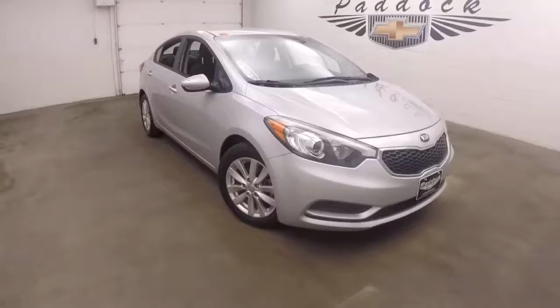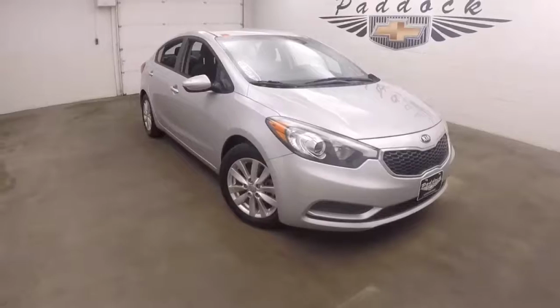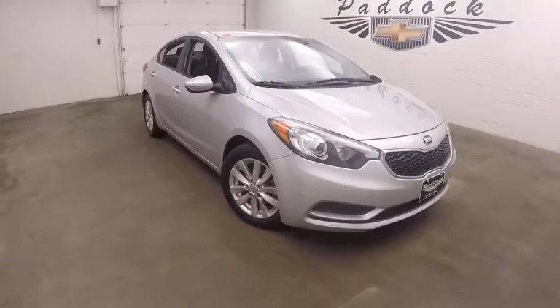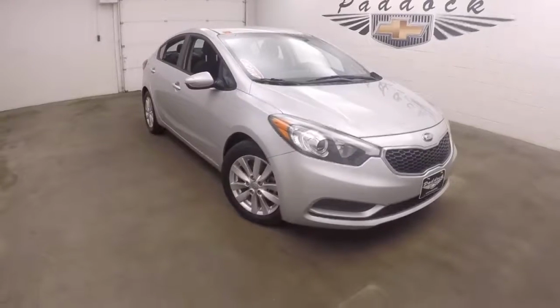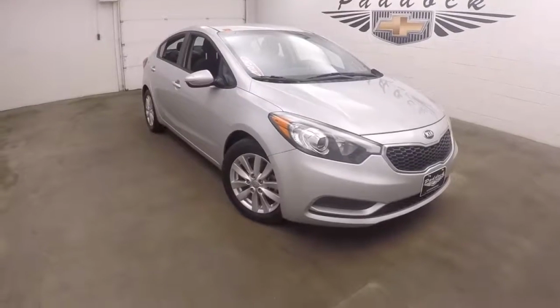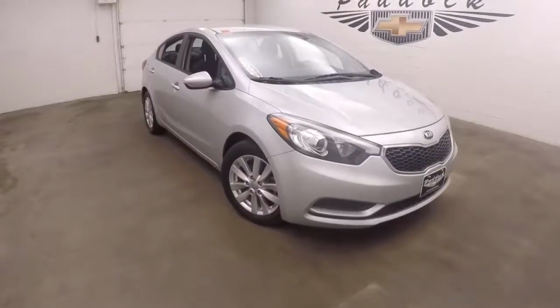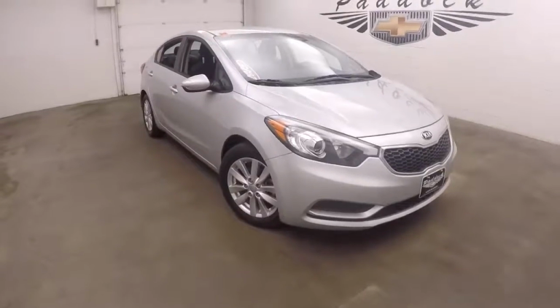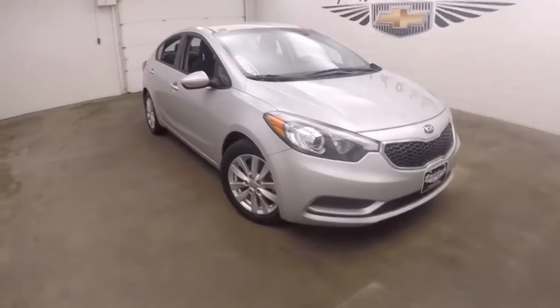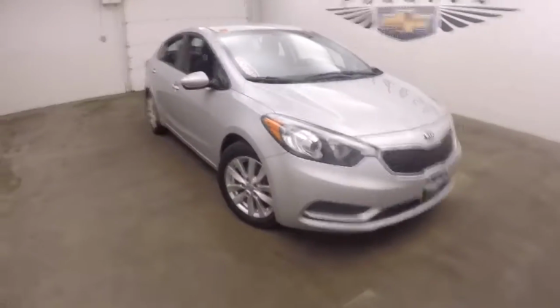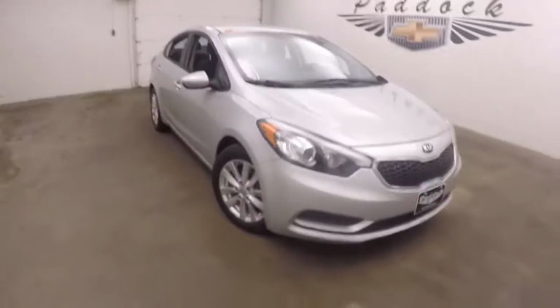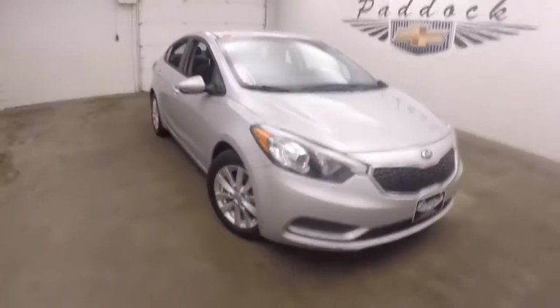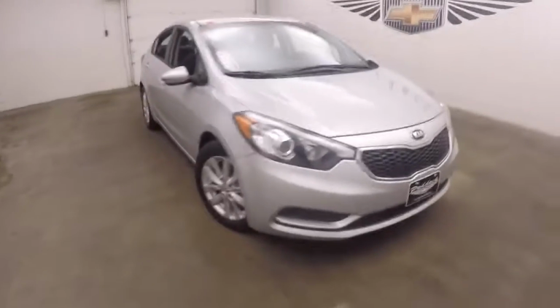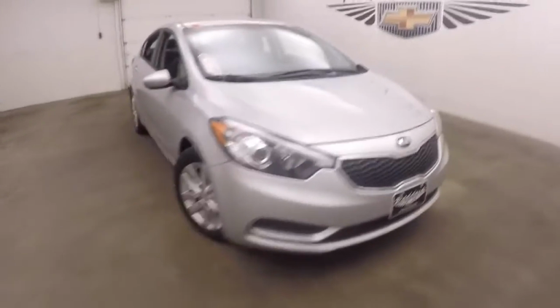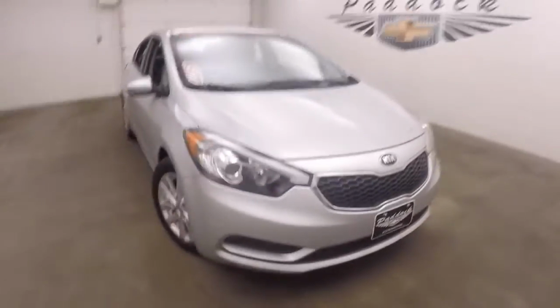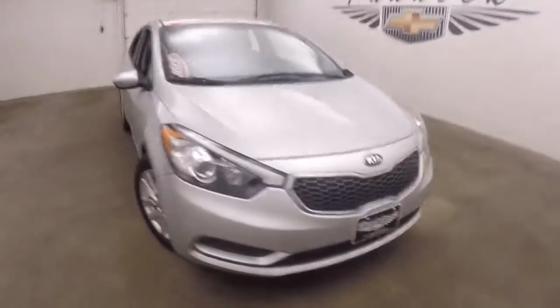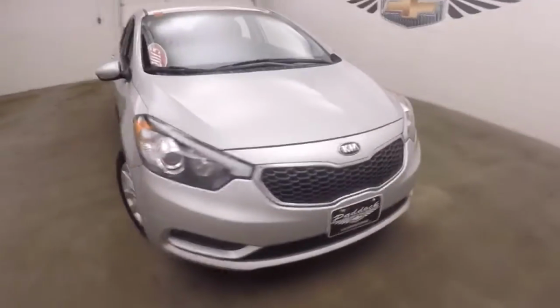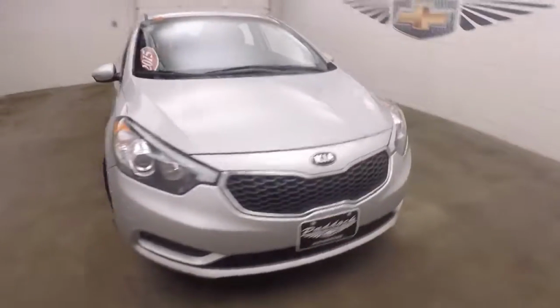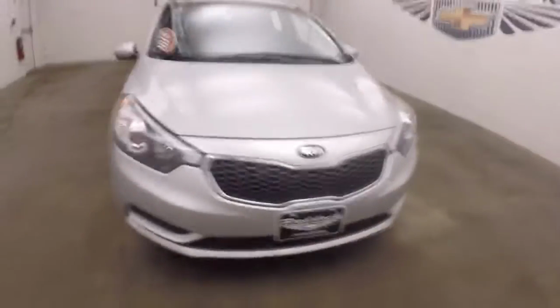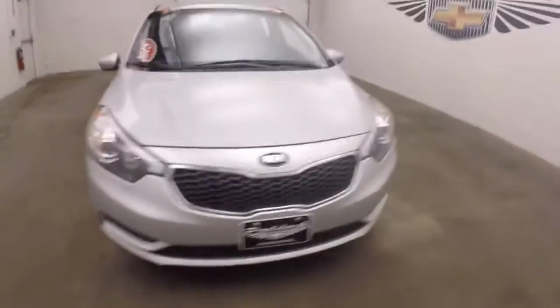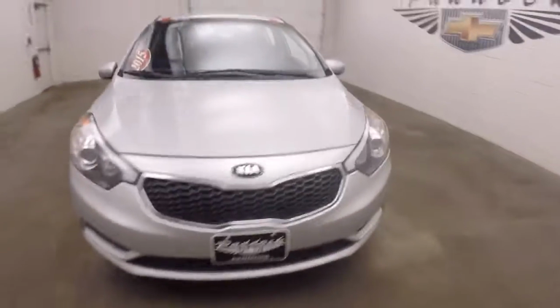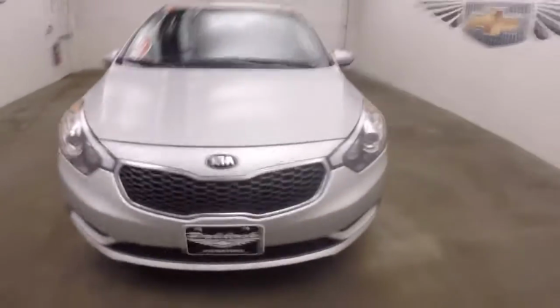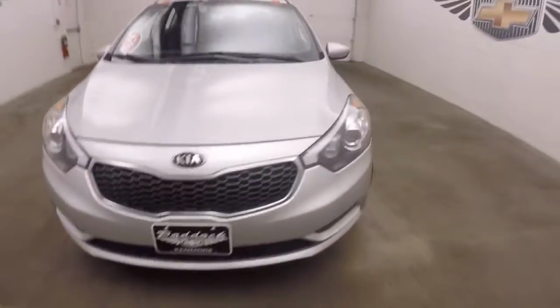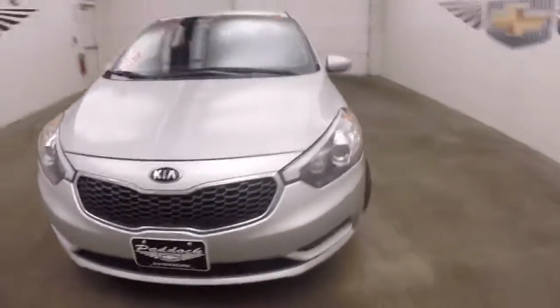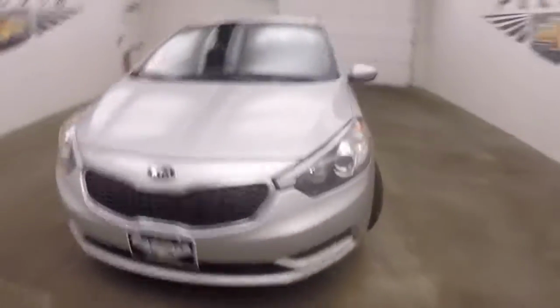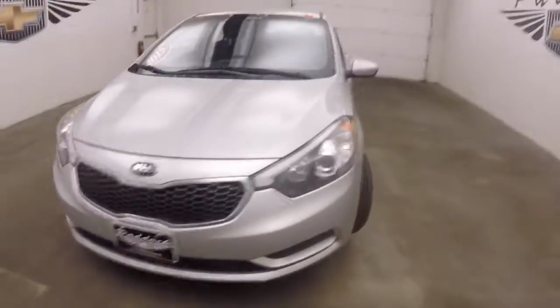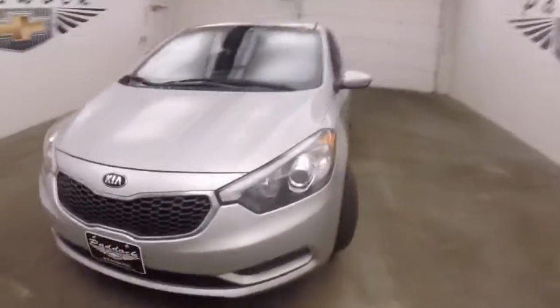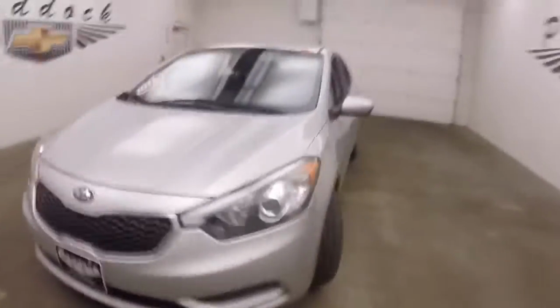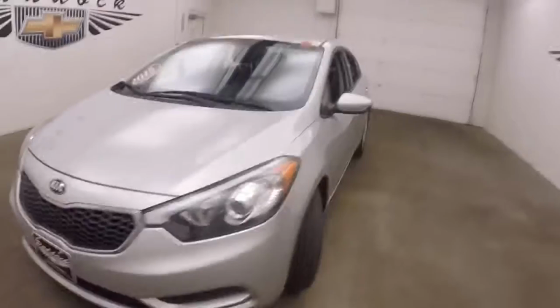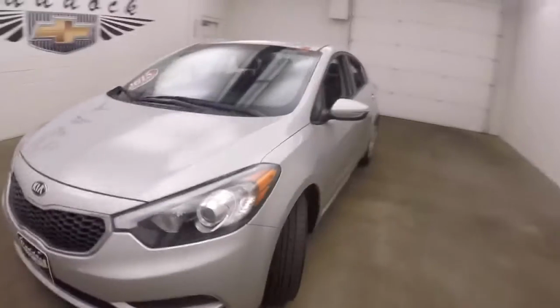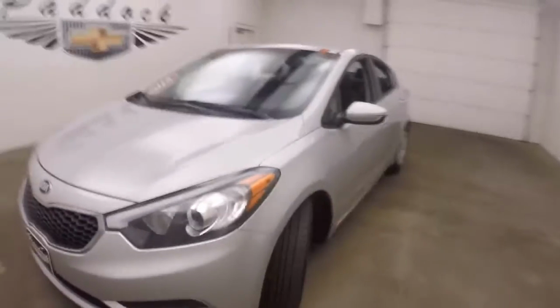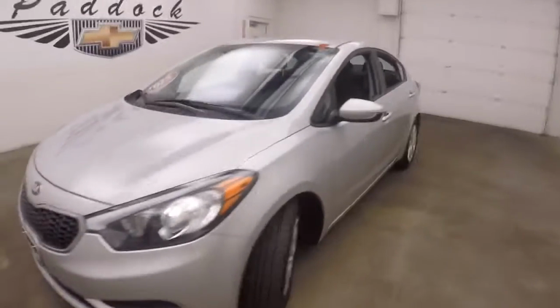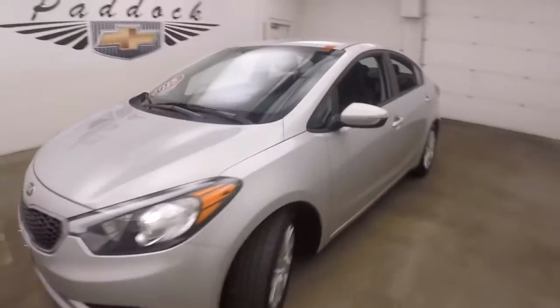This is a 2015 Kia Forte. The car's in nice shape.